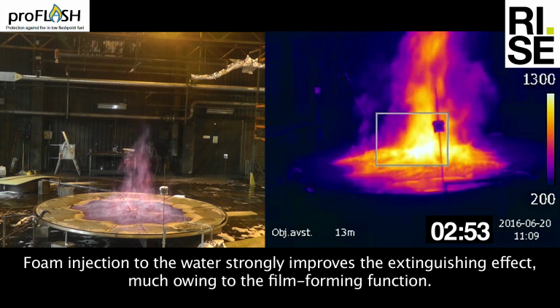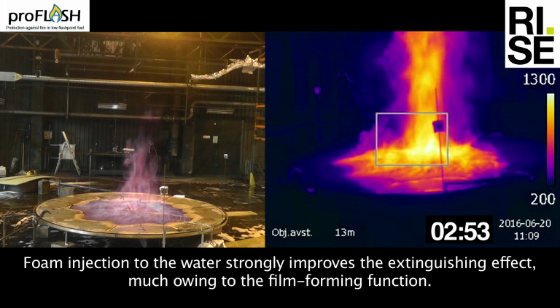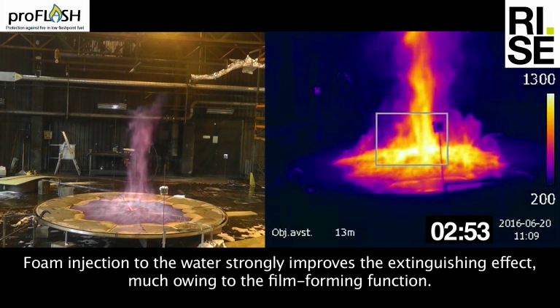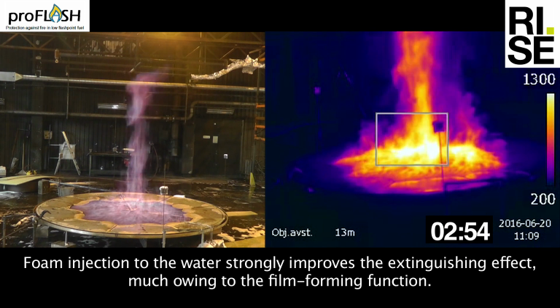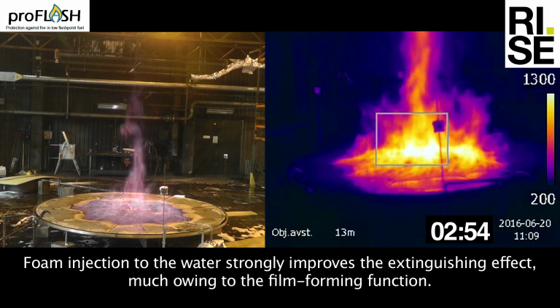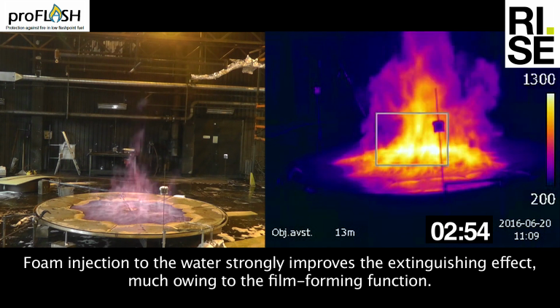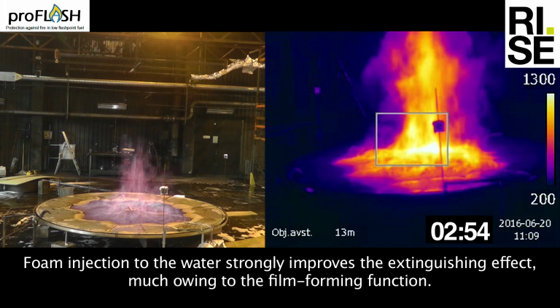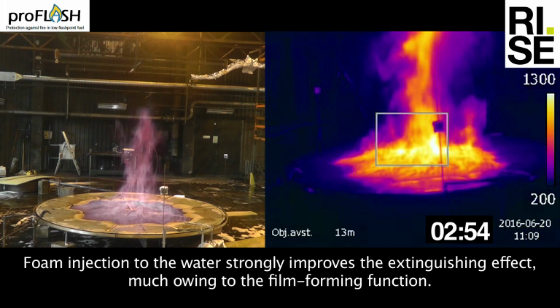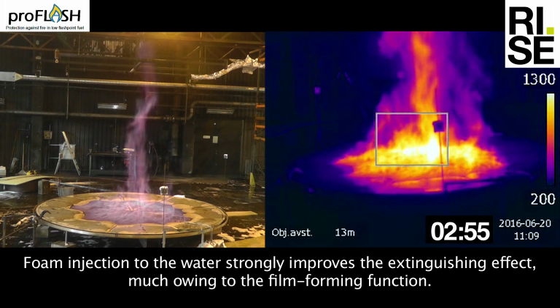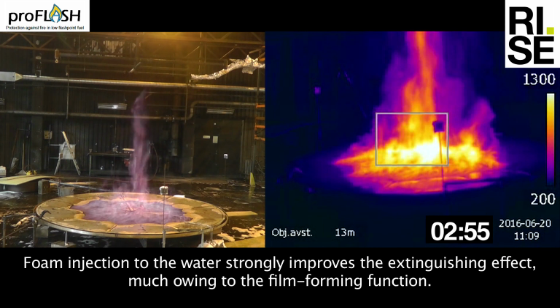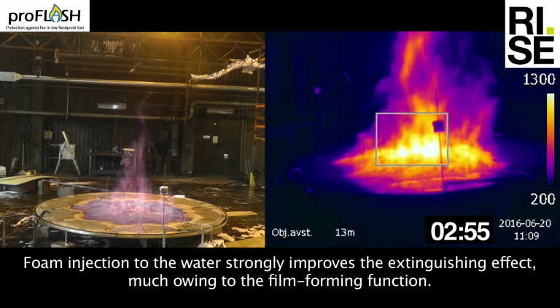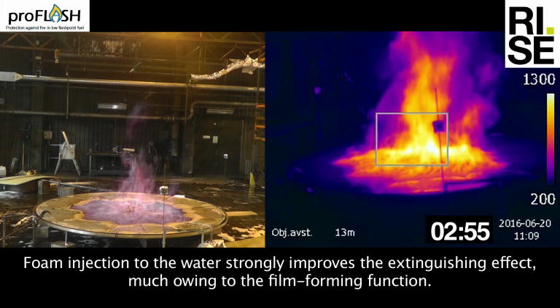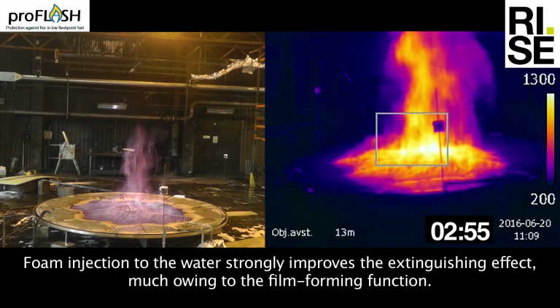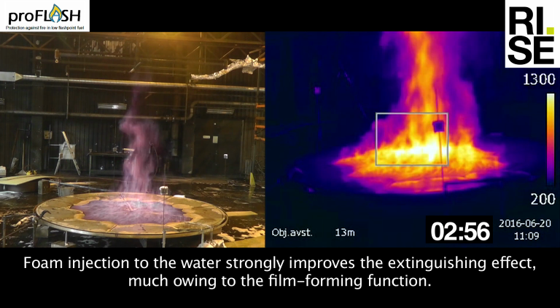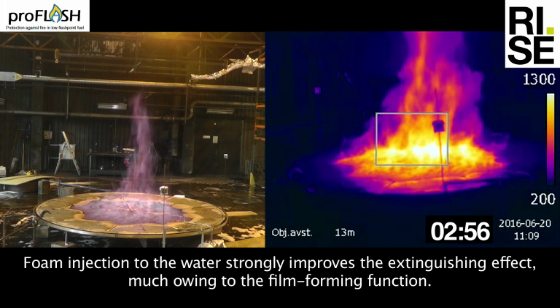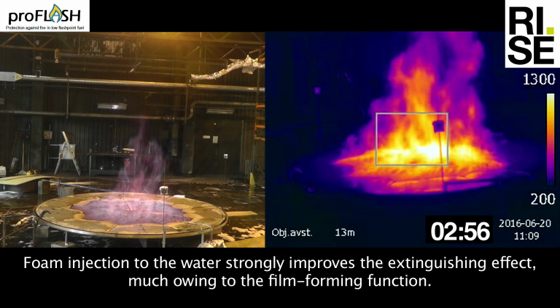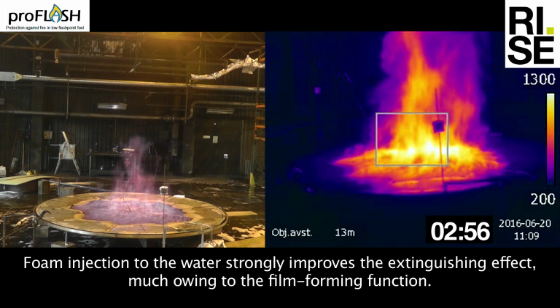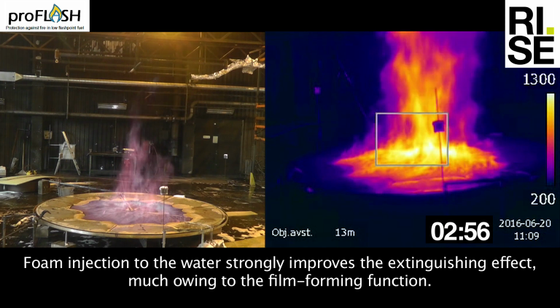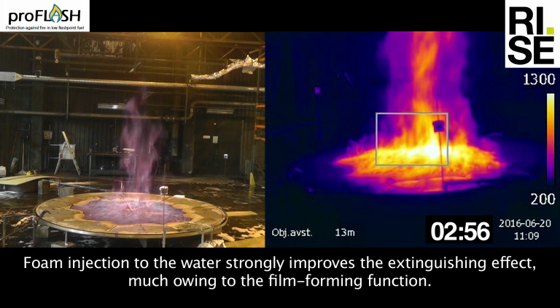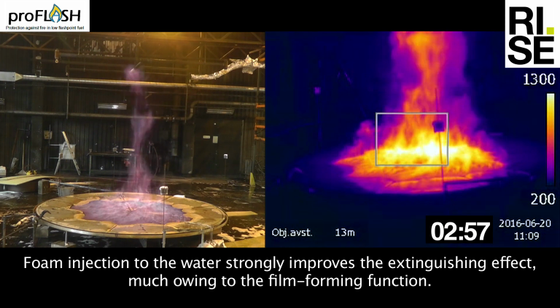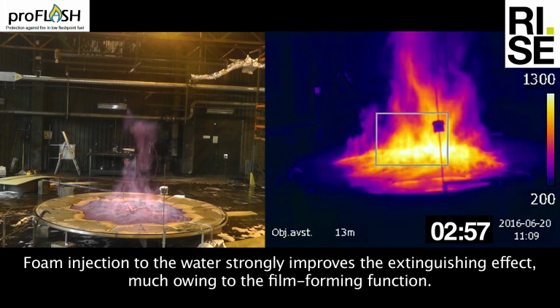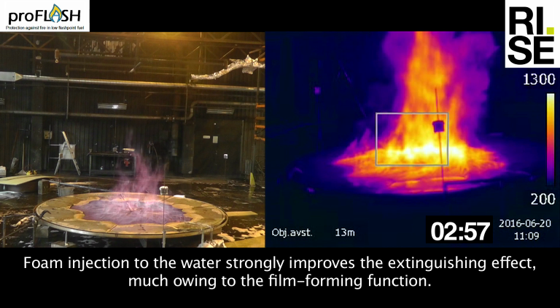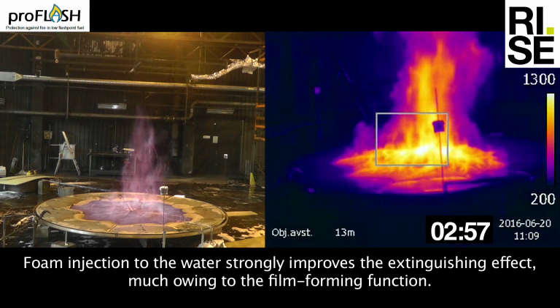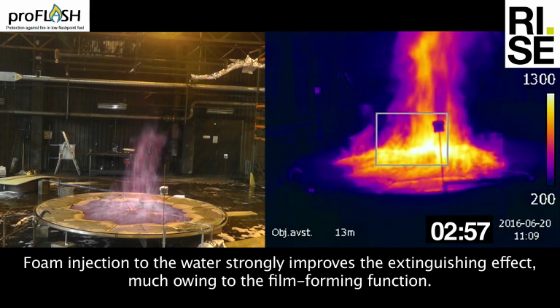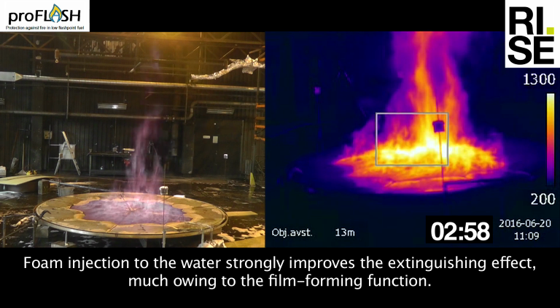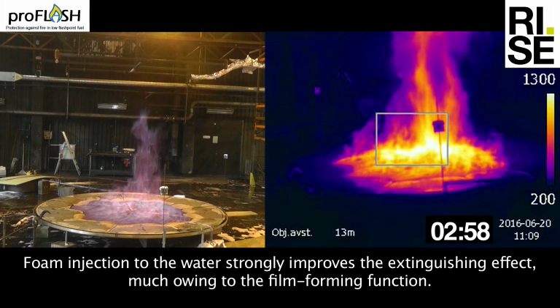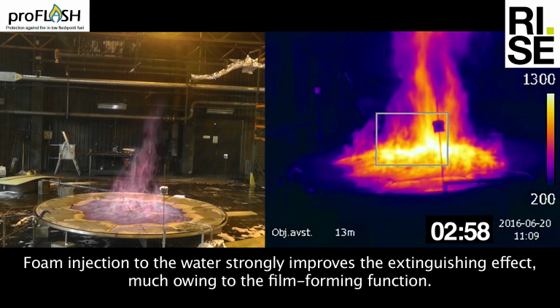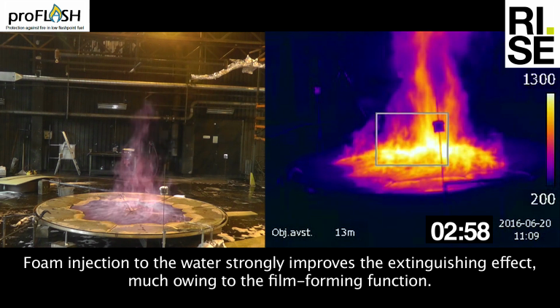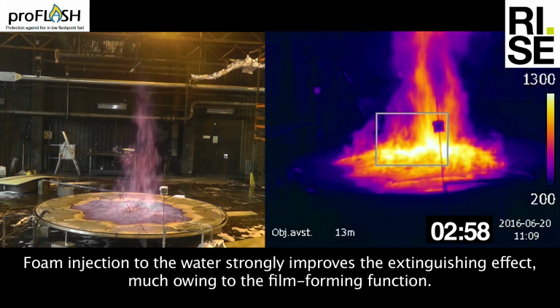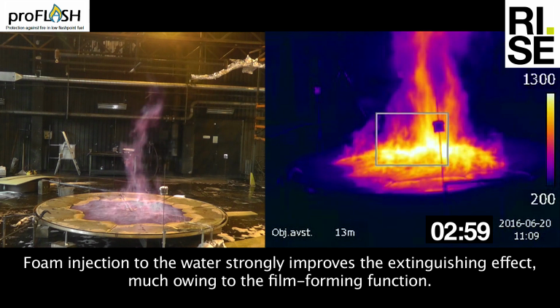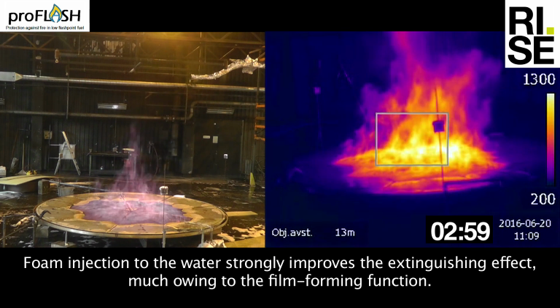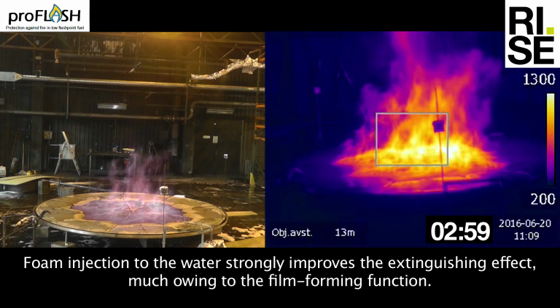Foam injection to the water strongly improves the extinguishing effect, much owing to the film forming function.